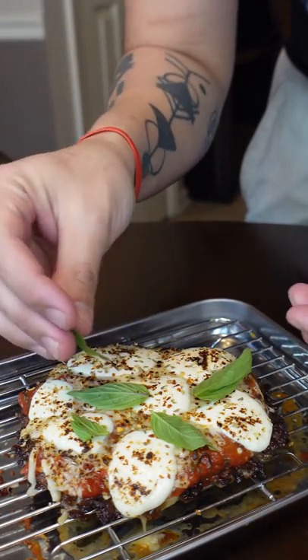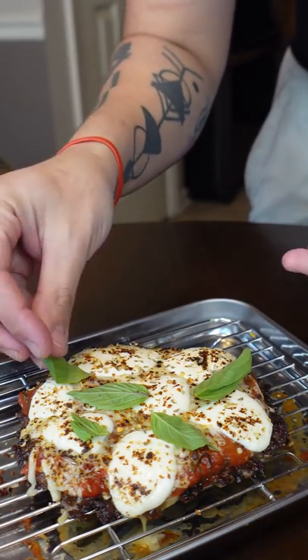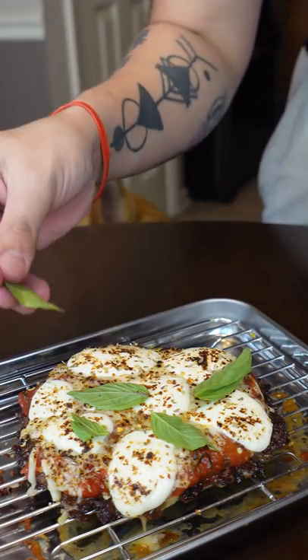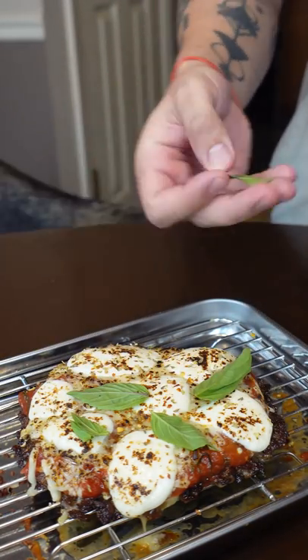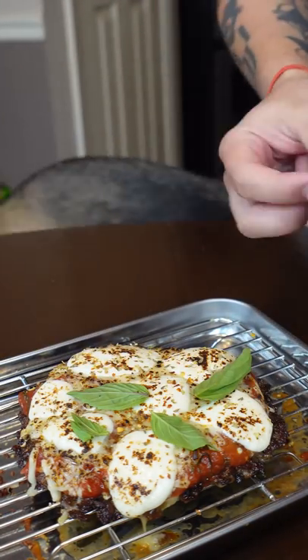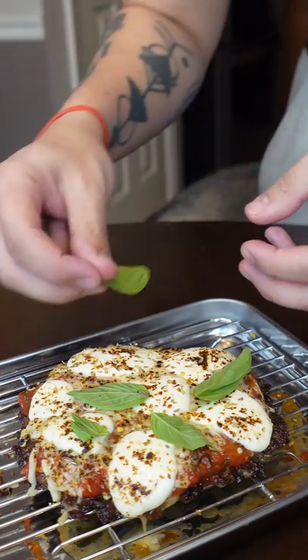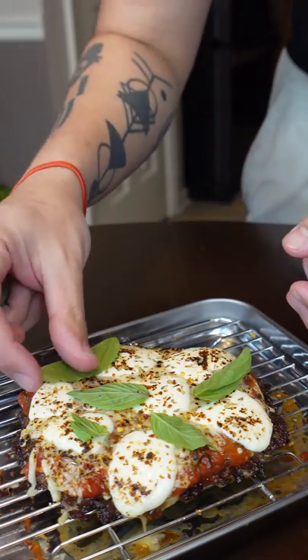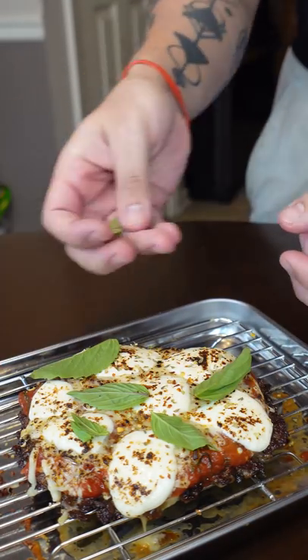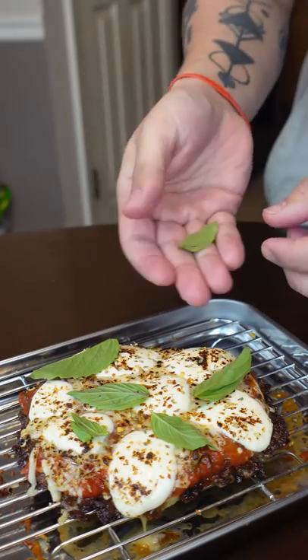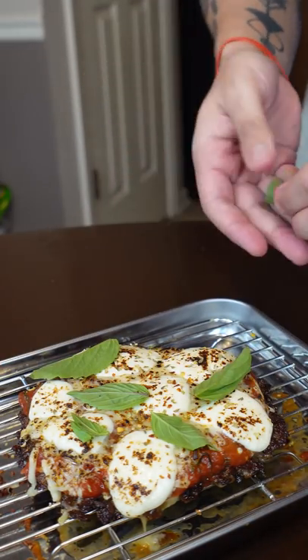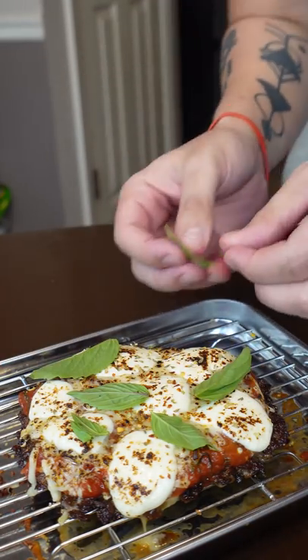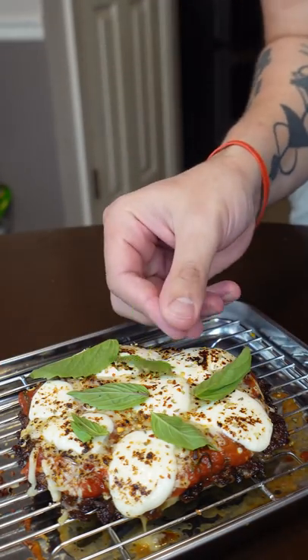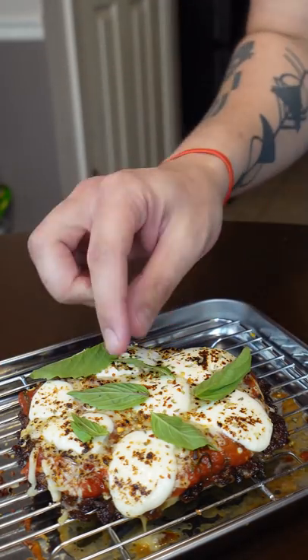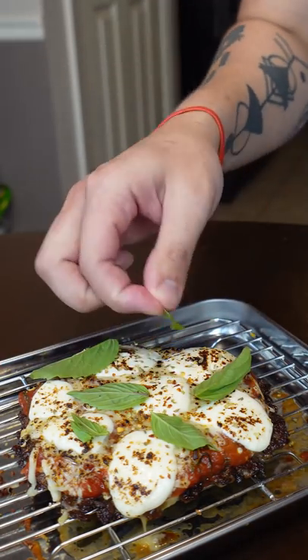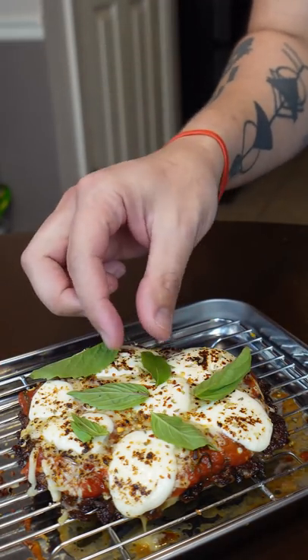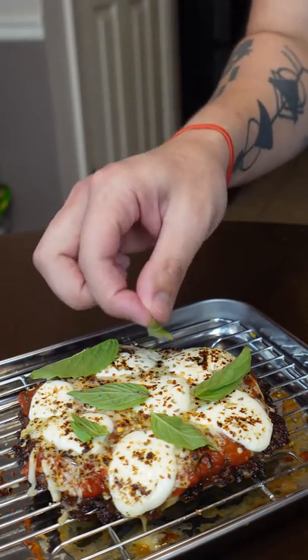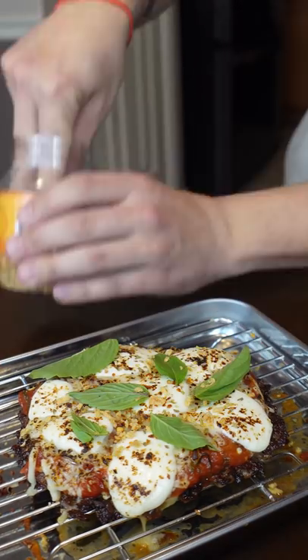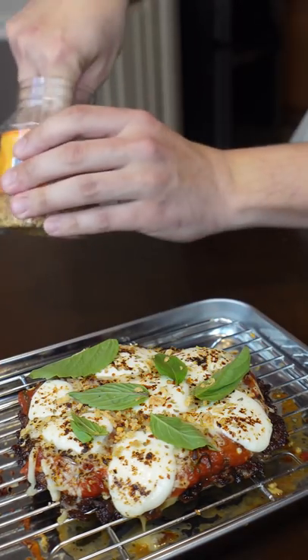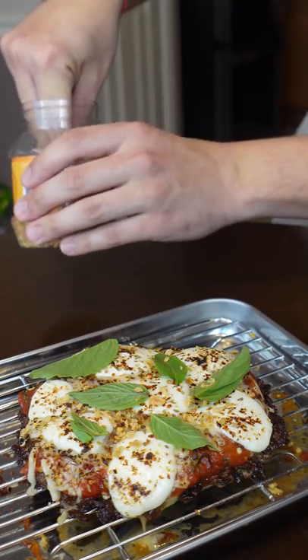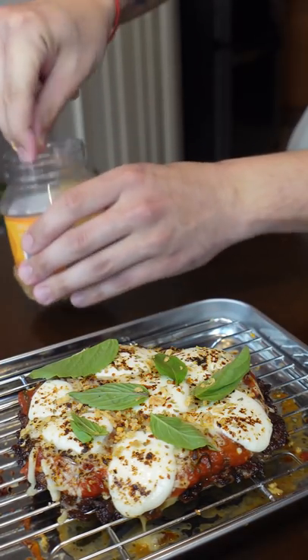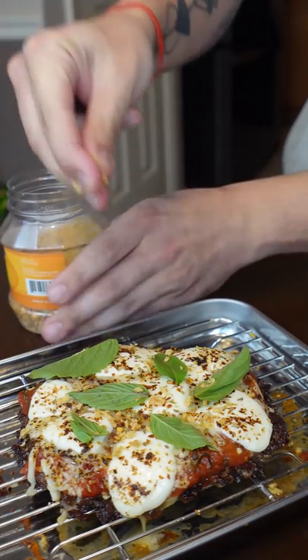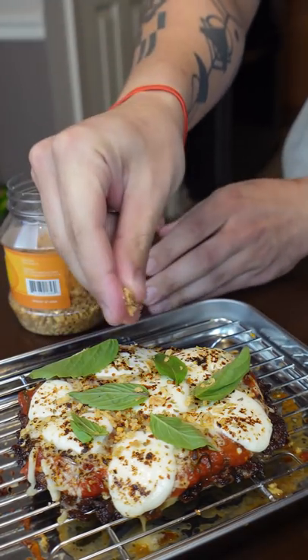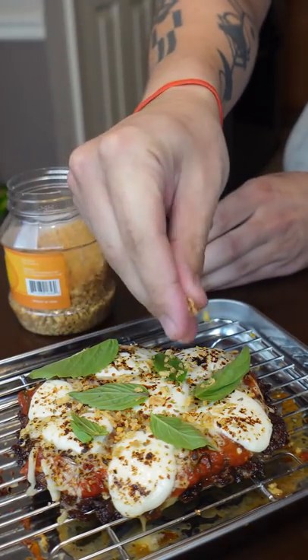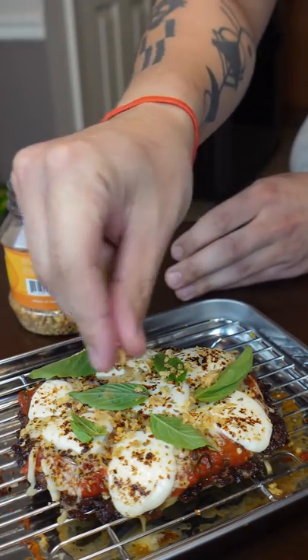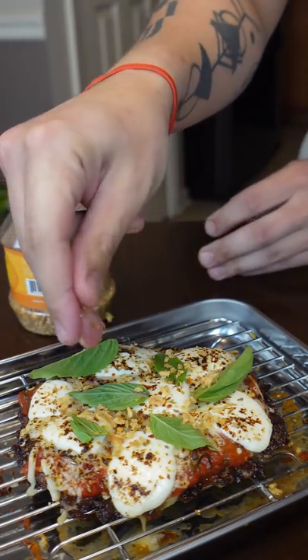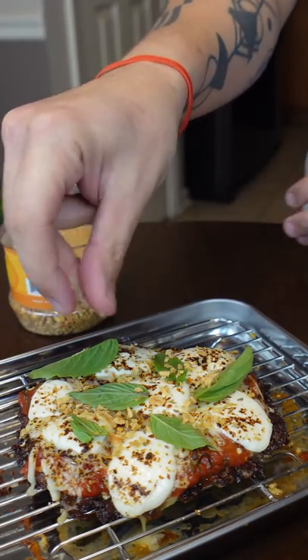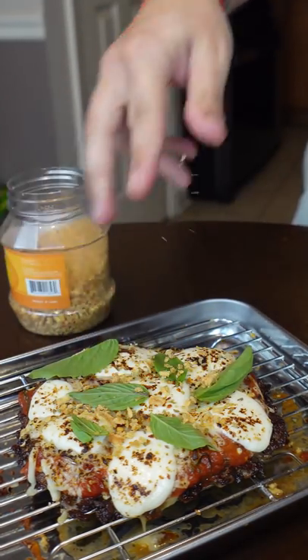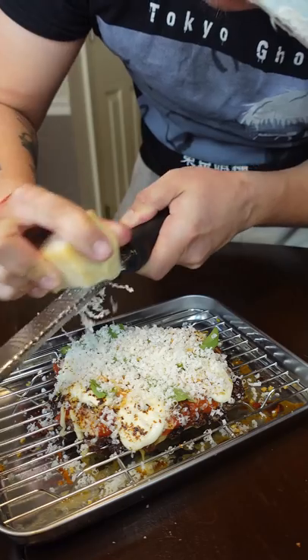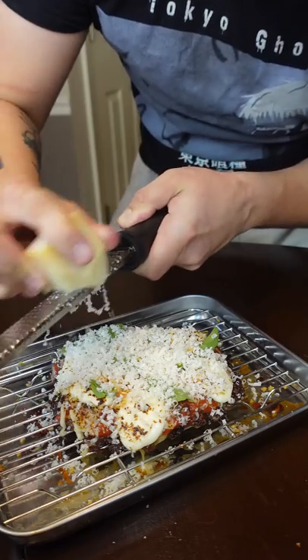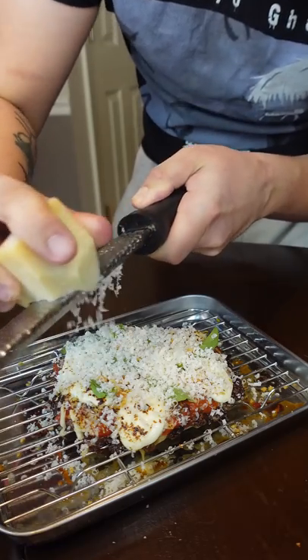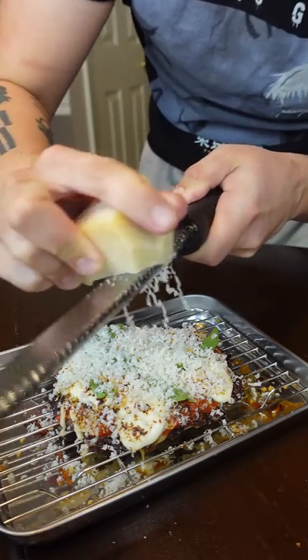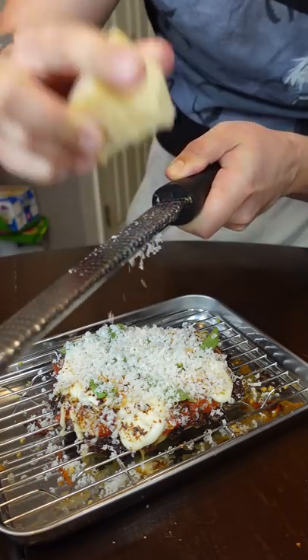Then fresh basil sprinkled on and crispy fried garlic. Then, just for the sake of overkill, I grated on aged Parmesan.